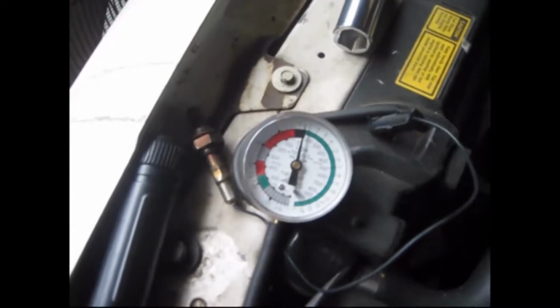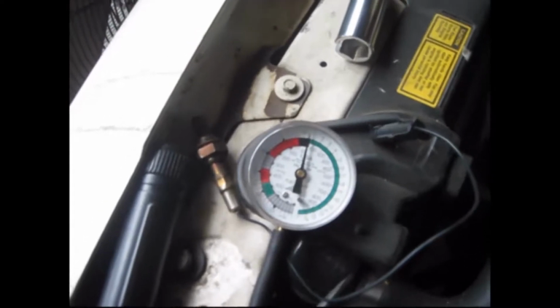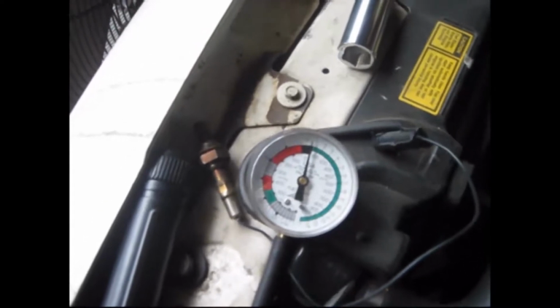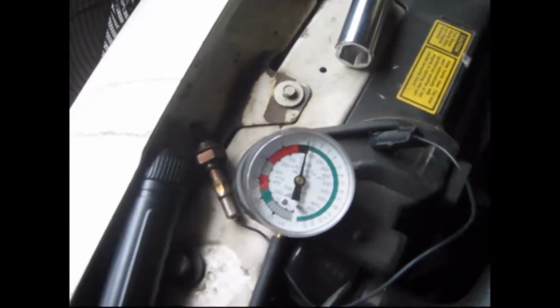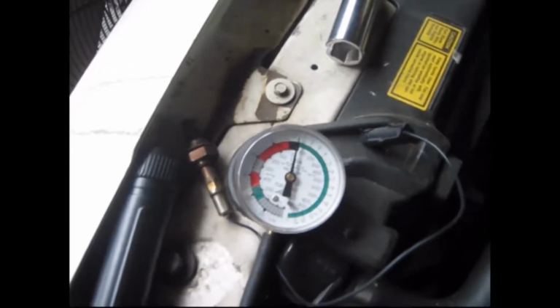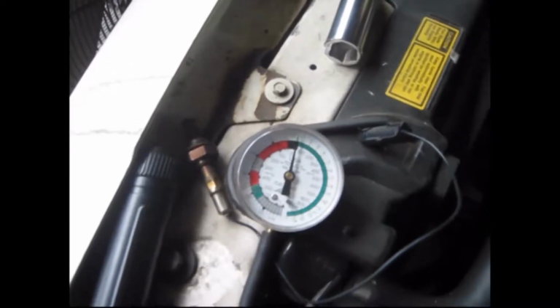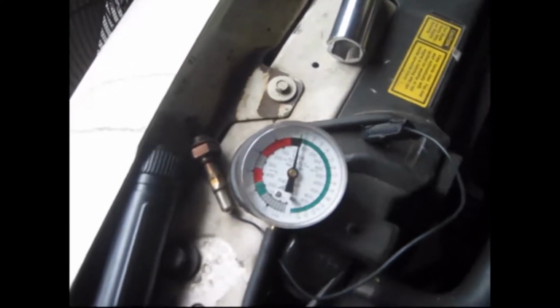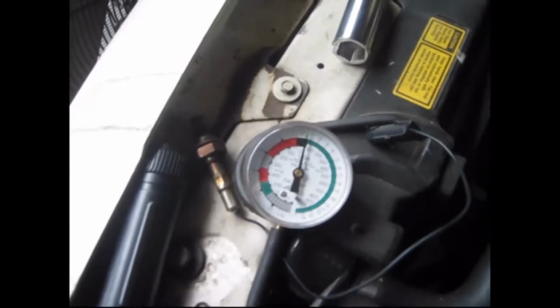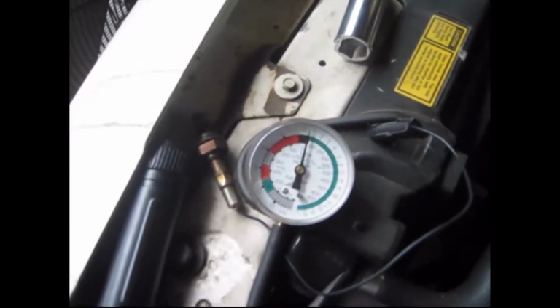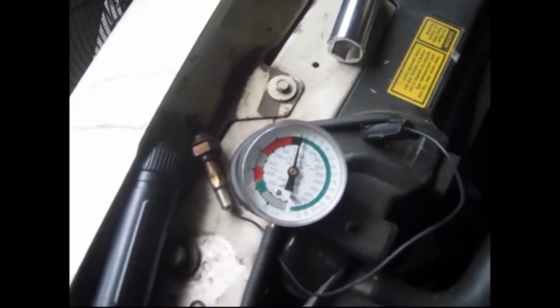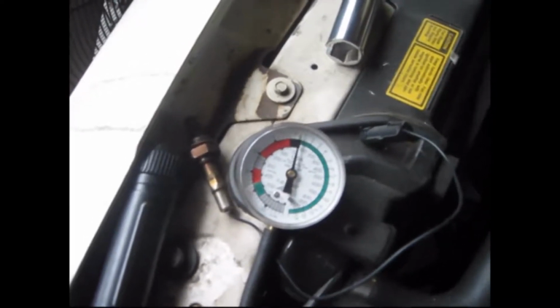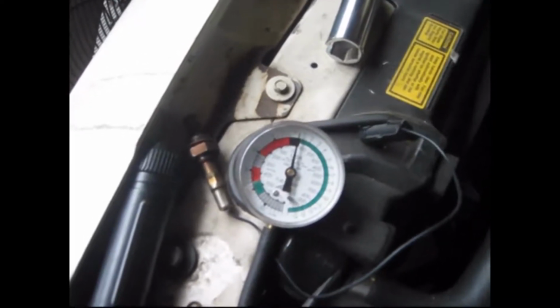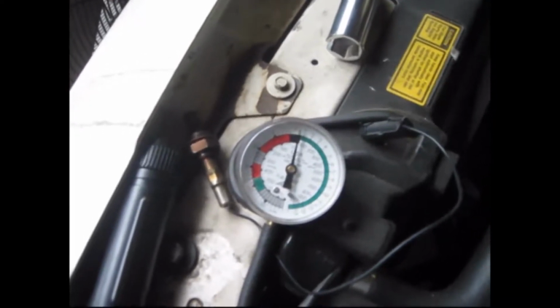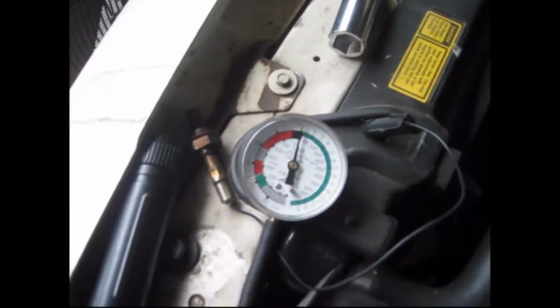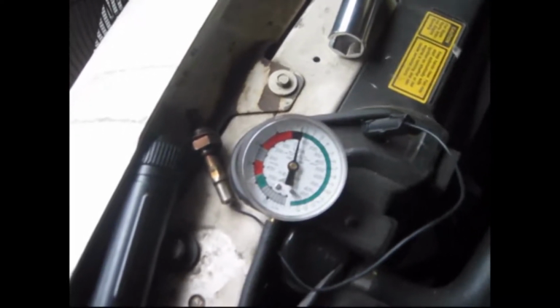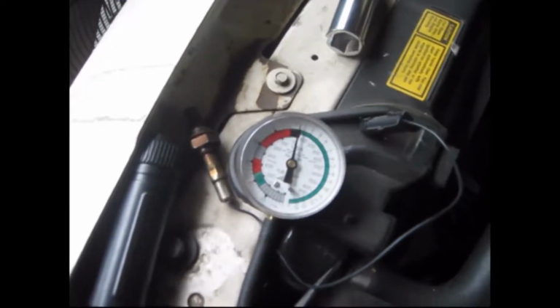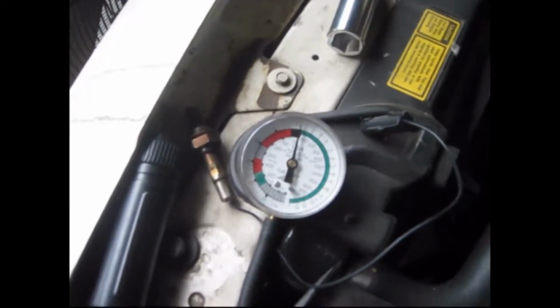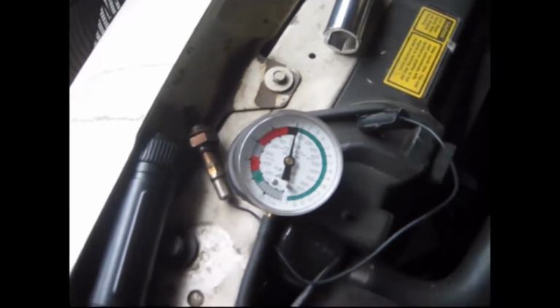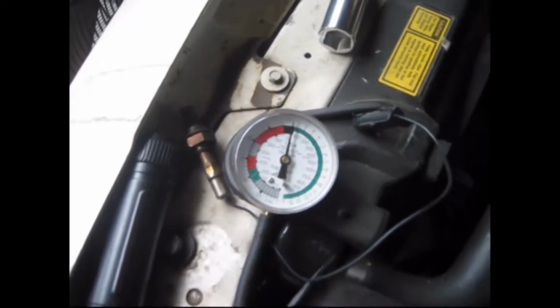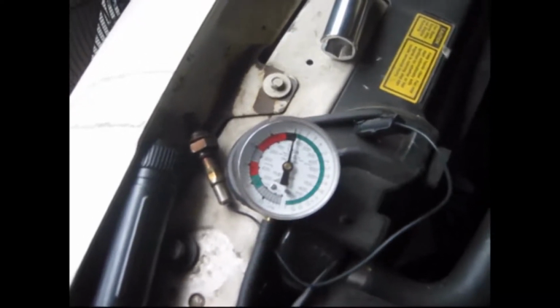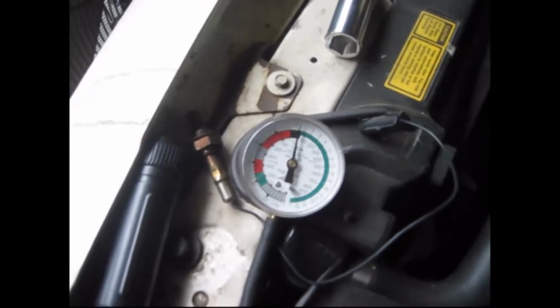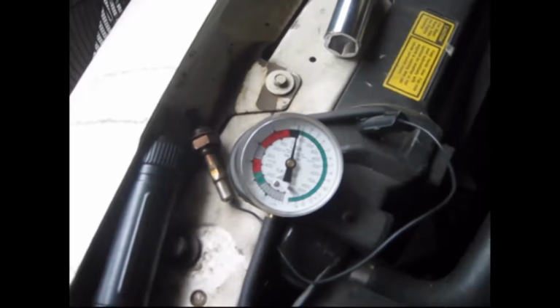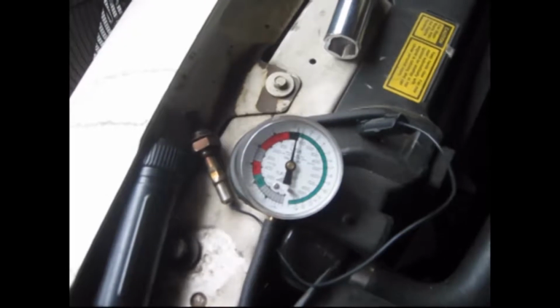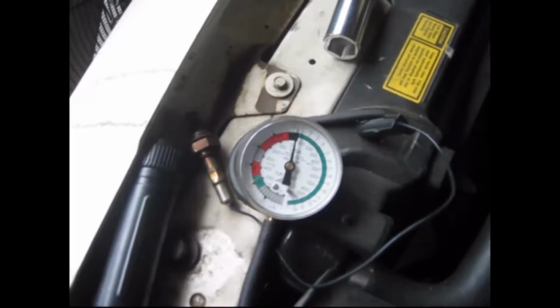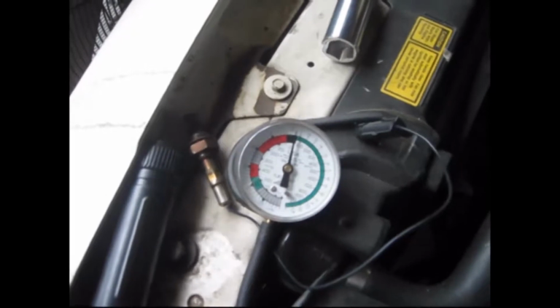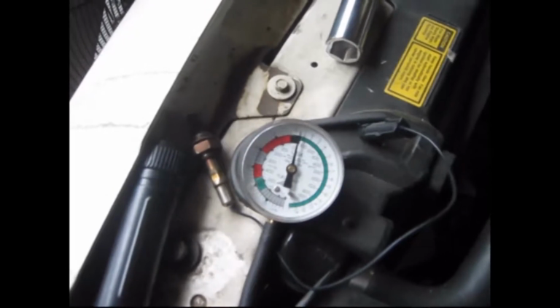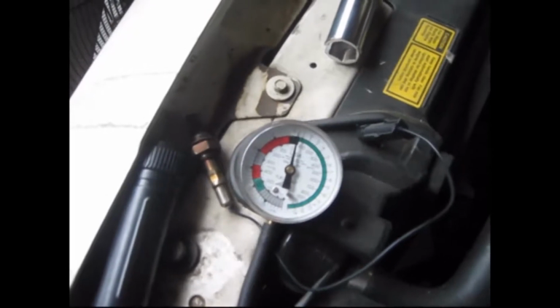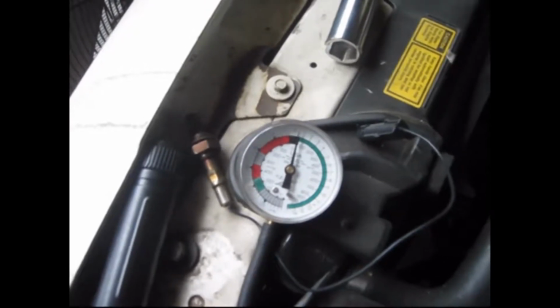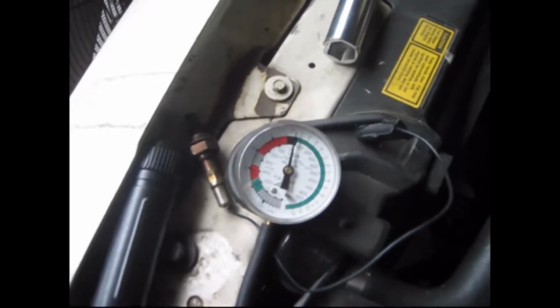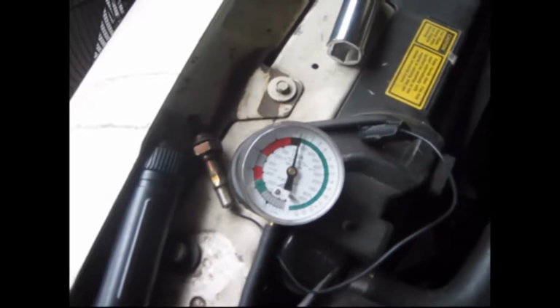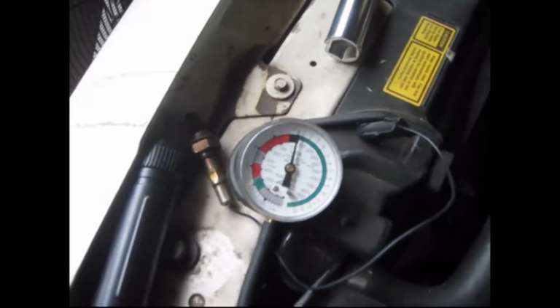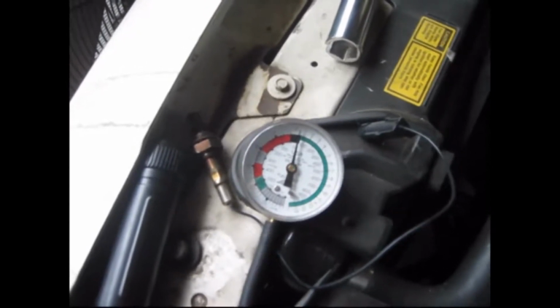Wow, it went up to six, and I wasn't even on the throttle that hard. So it looks like I have something going on with my muffler or my converter.